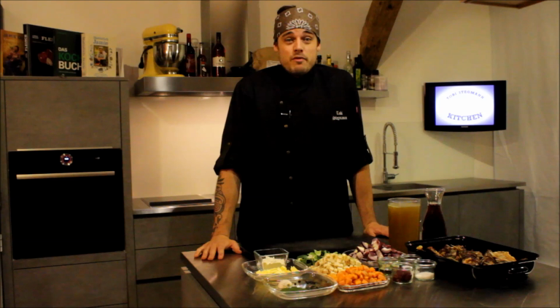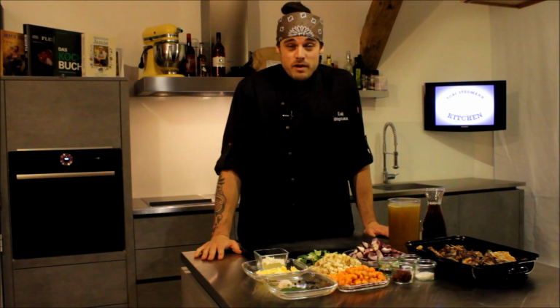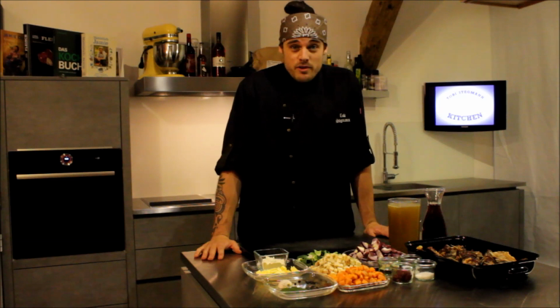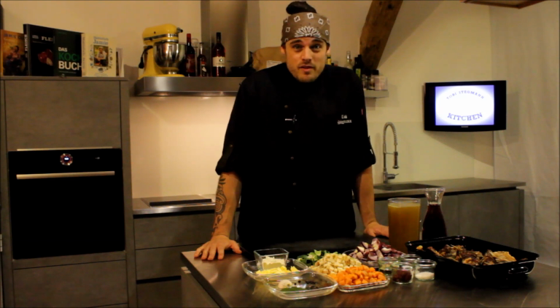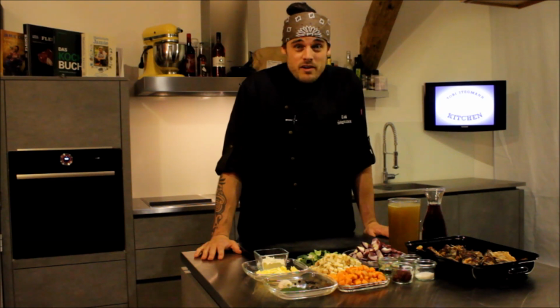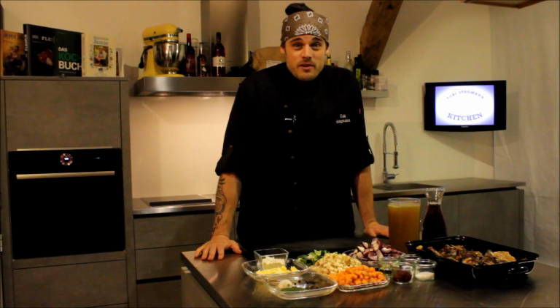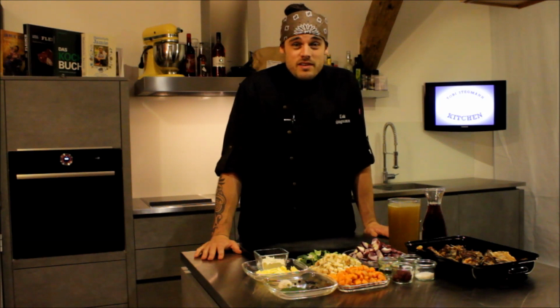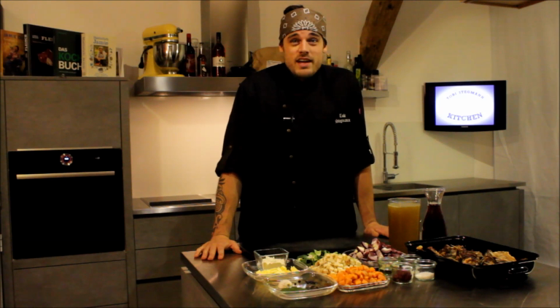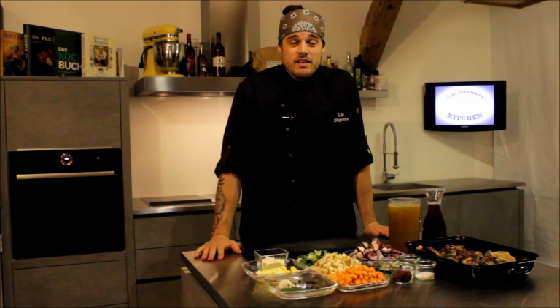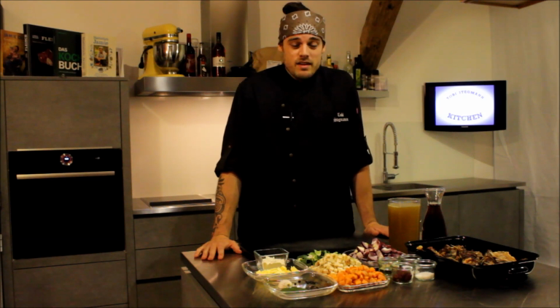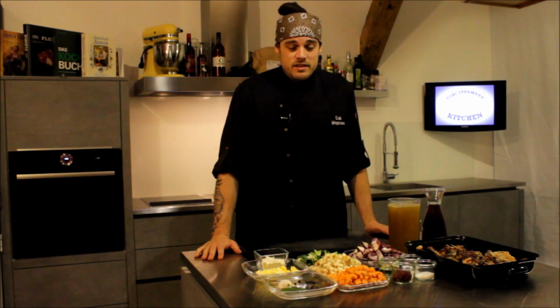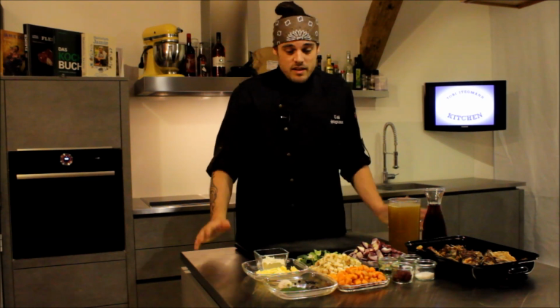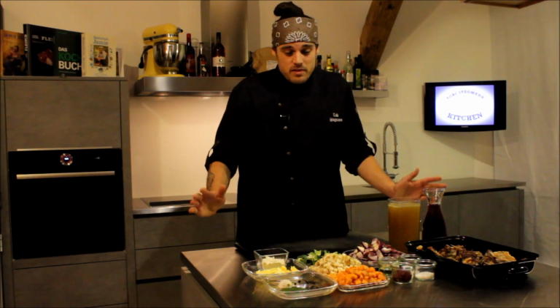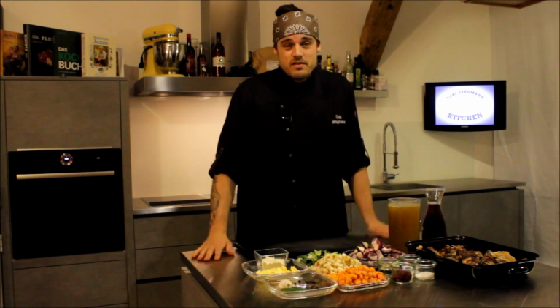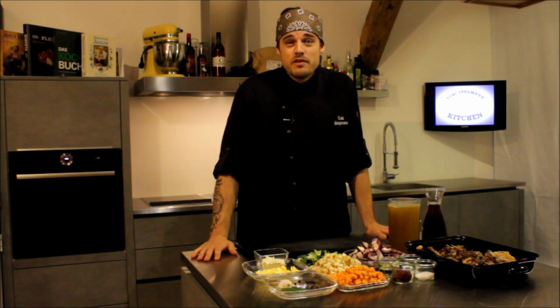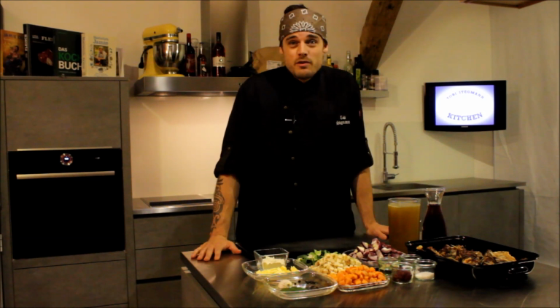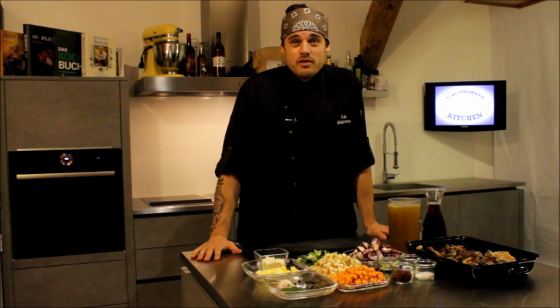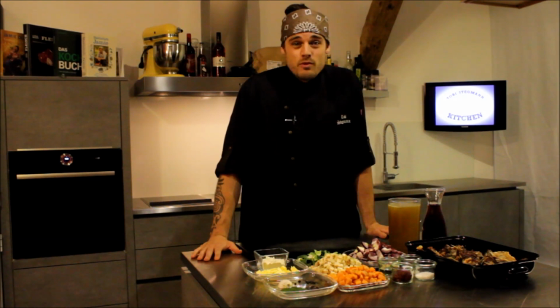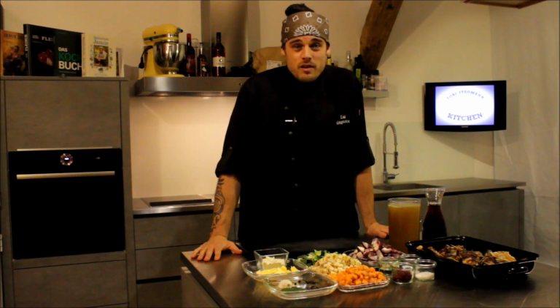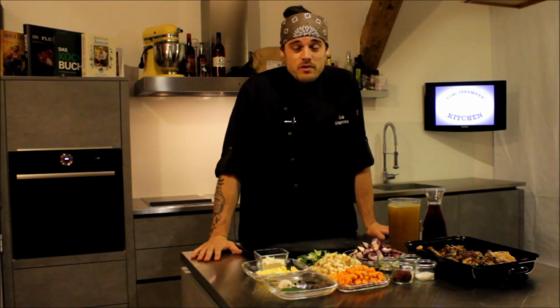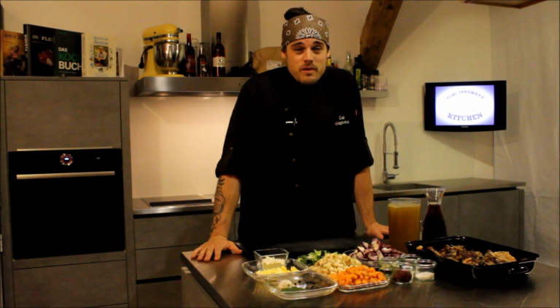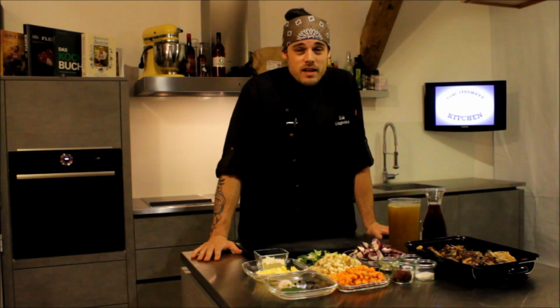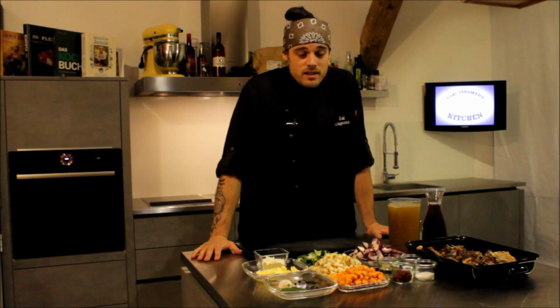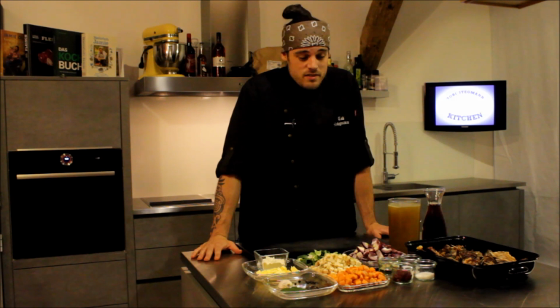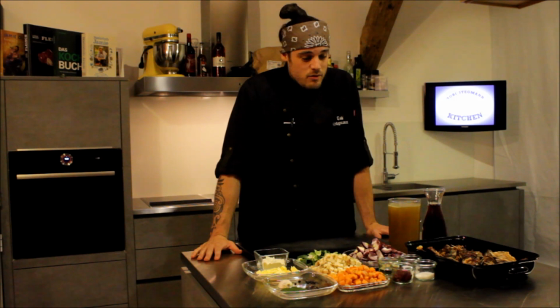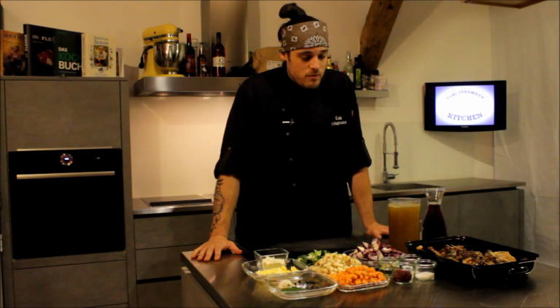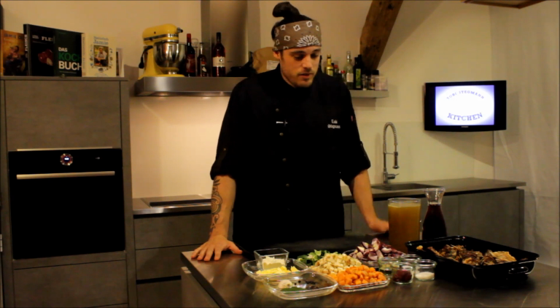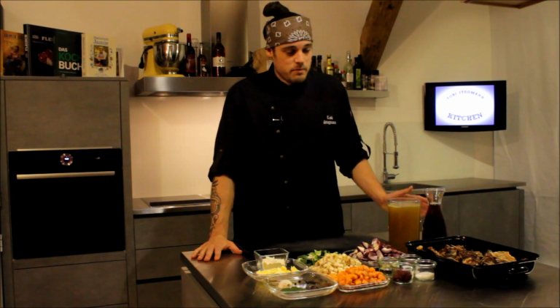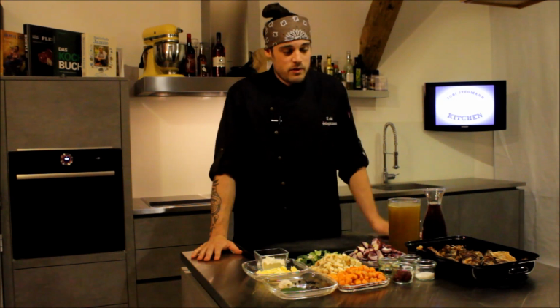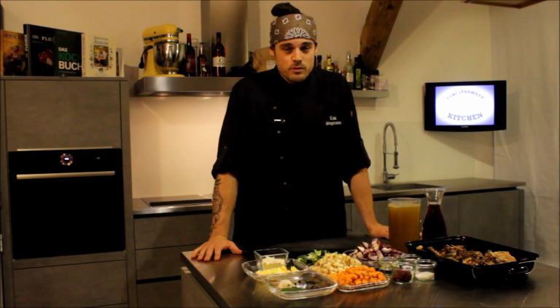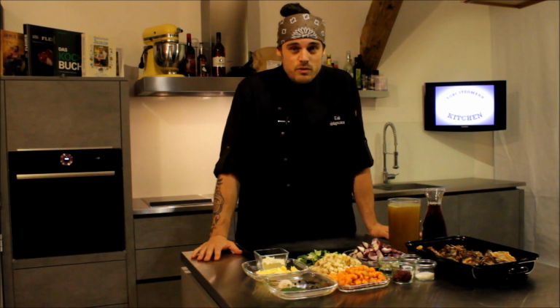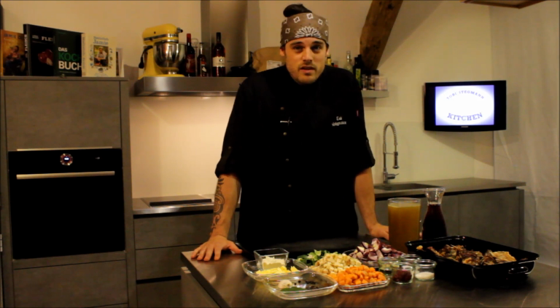Was machen wir heute? Wir machen heute ein Rezept, das sich viele Leute schon gewünscht haben. Und zwar machen wir heute eine braune Grundsoße.